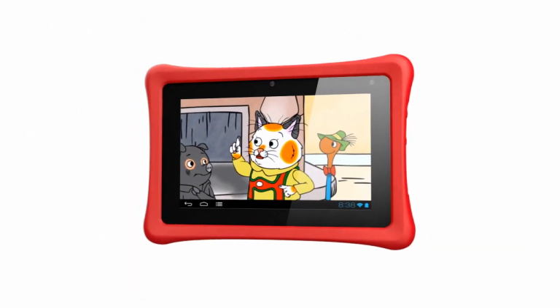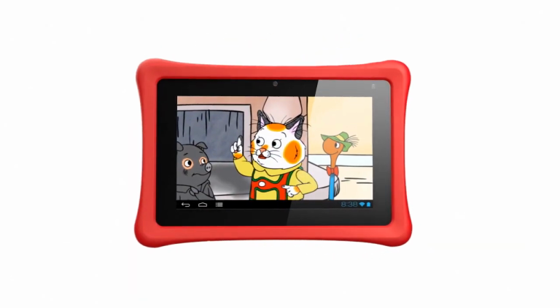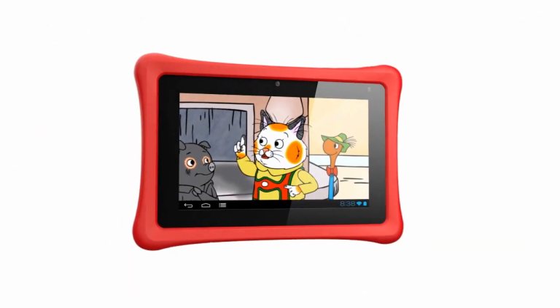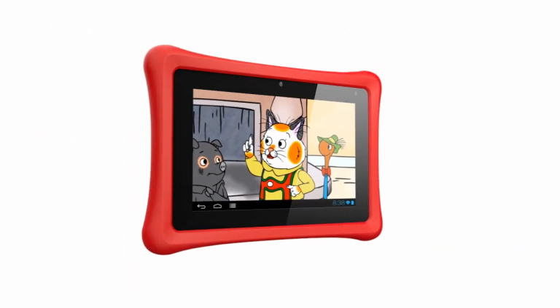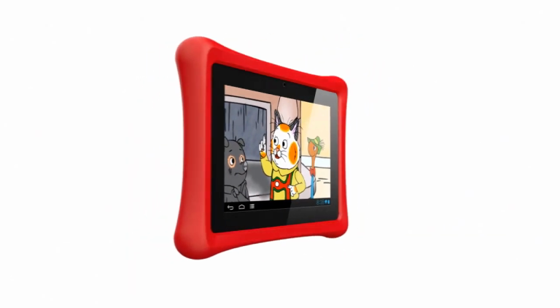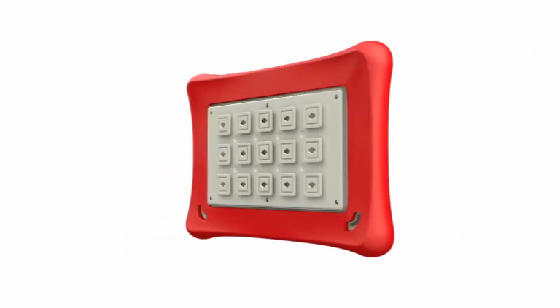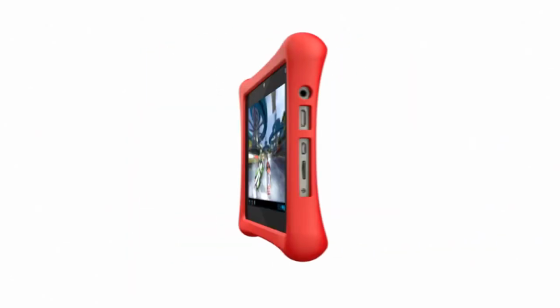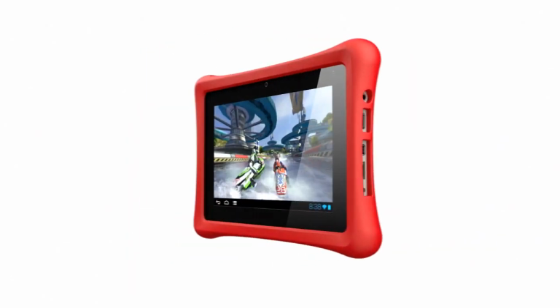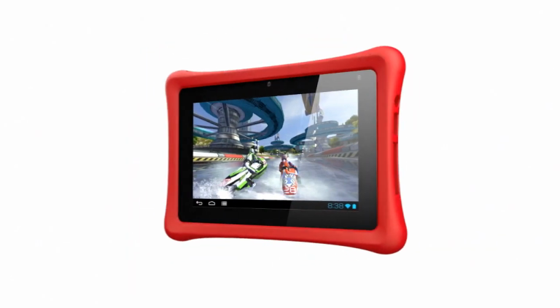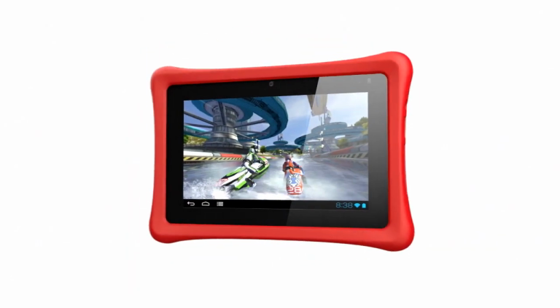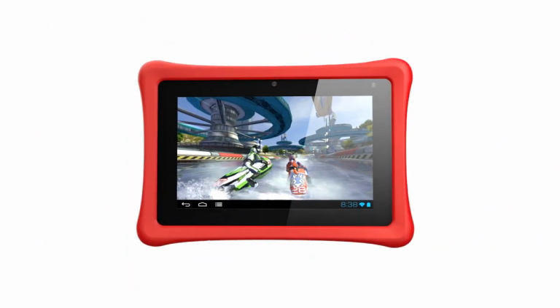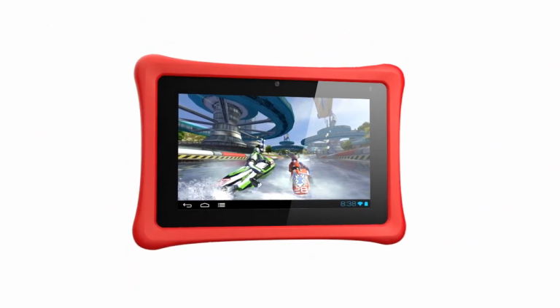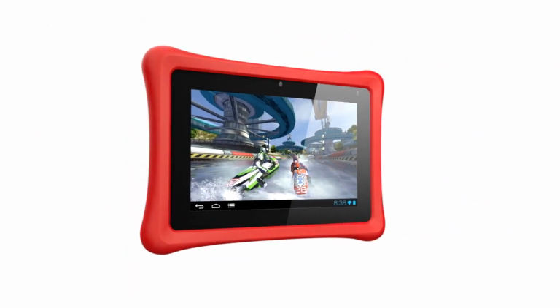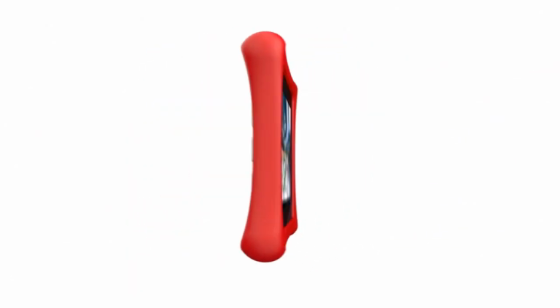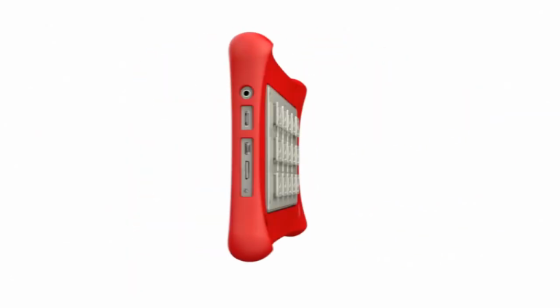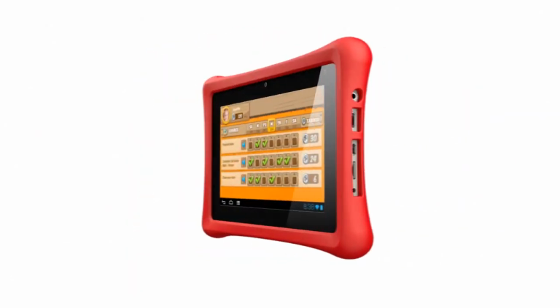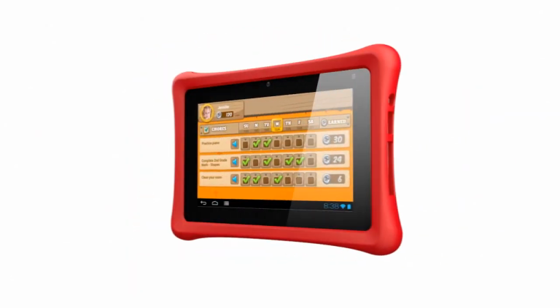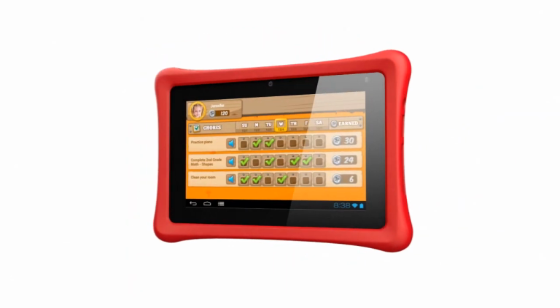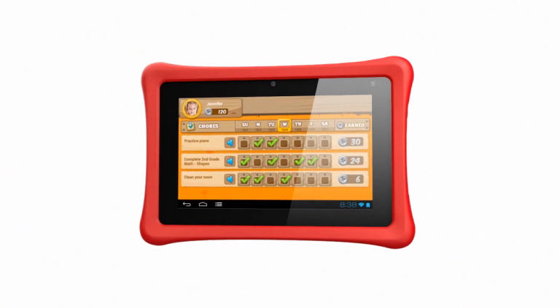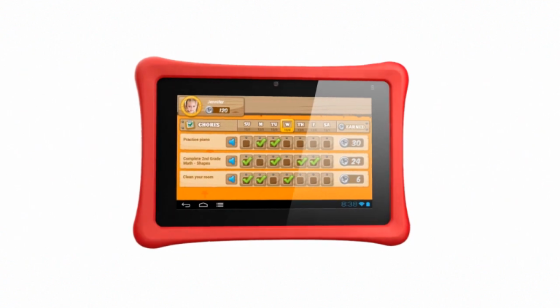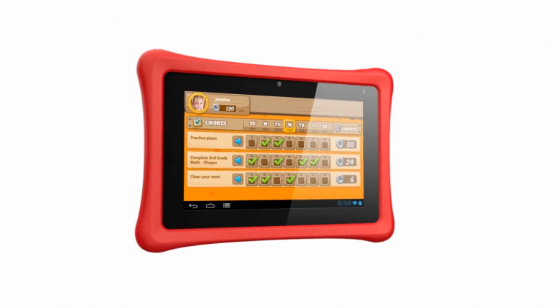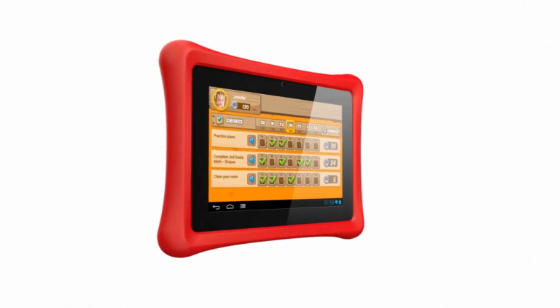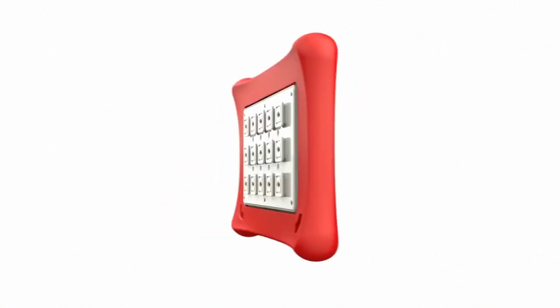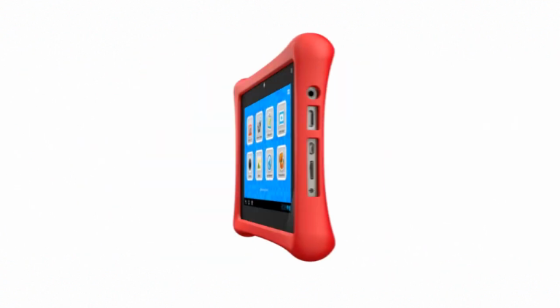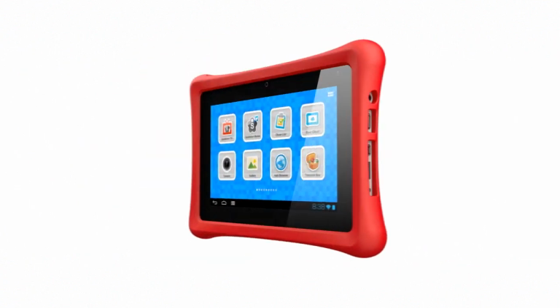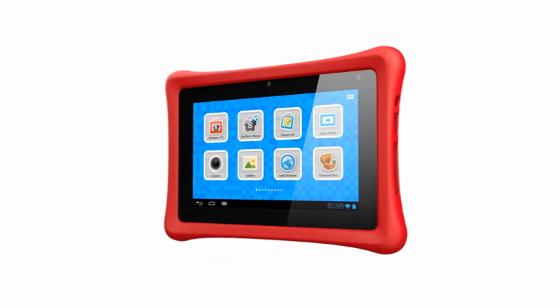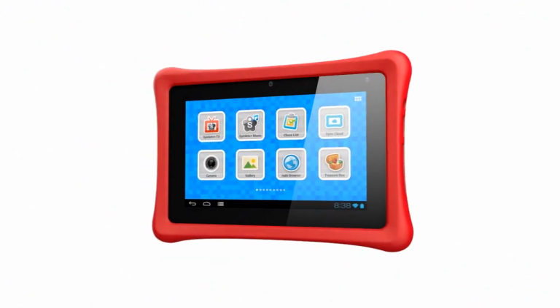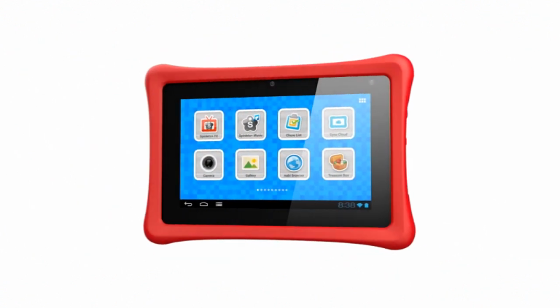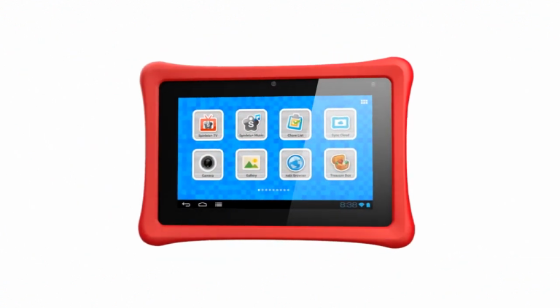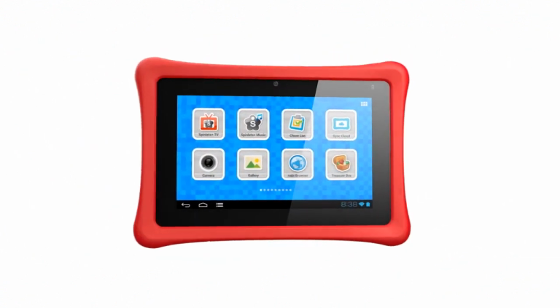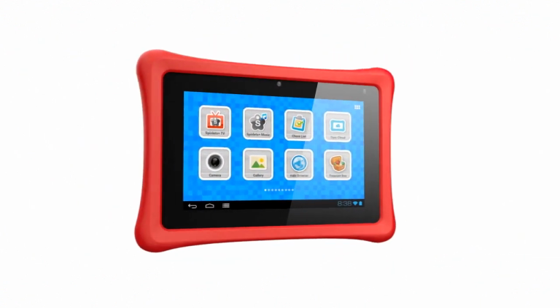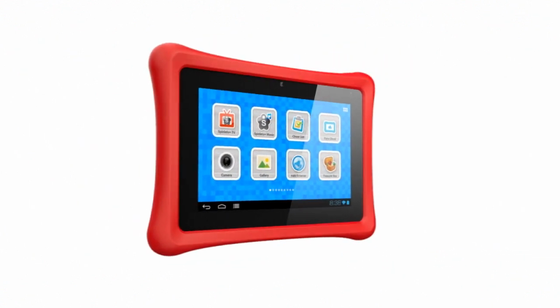Welcome to the Nobby 2 tablet — the fastest, most powerful 7-inch tablet in the world, made just for kids.